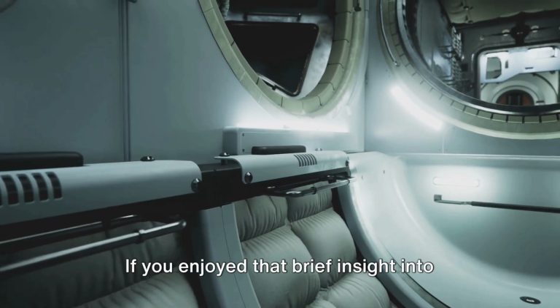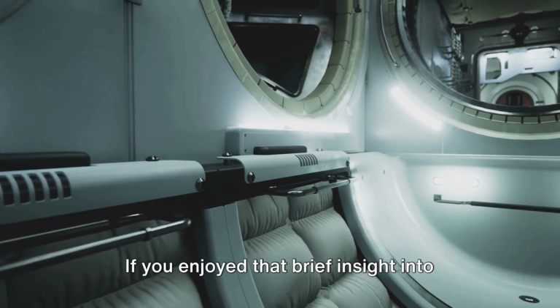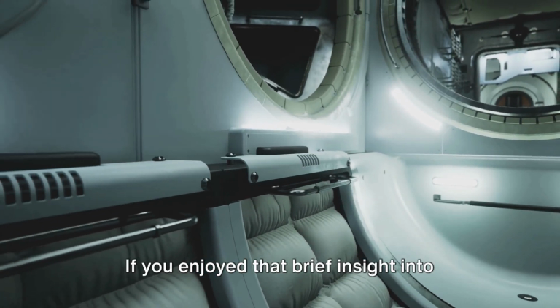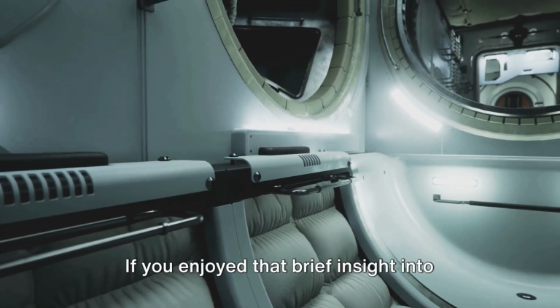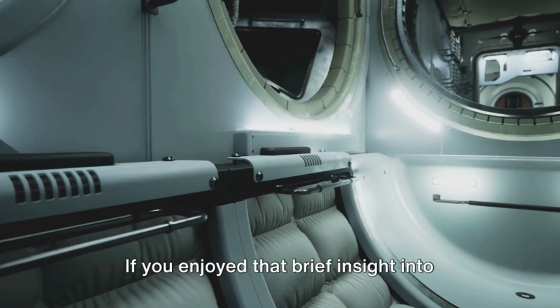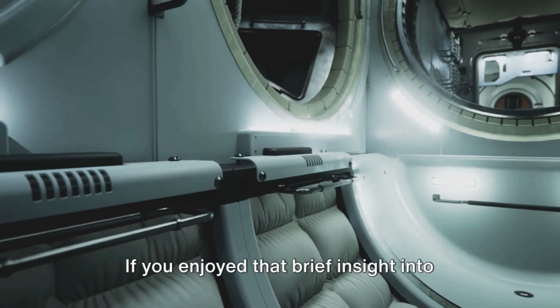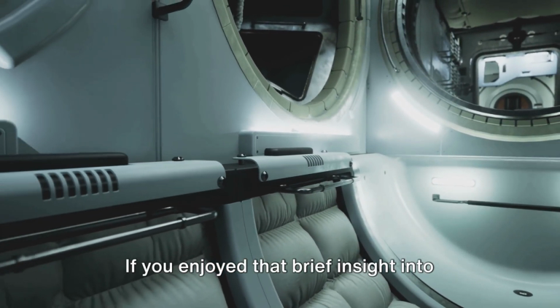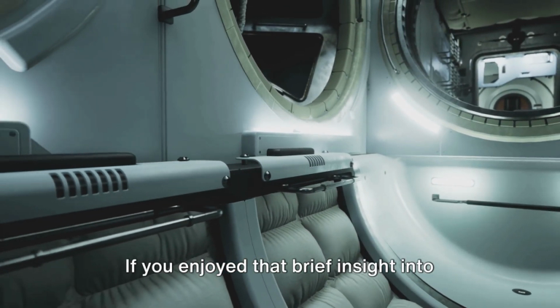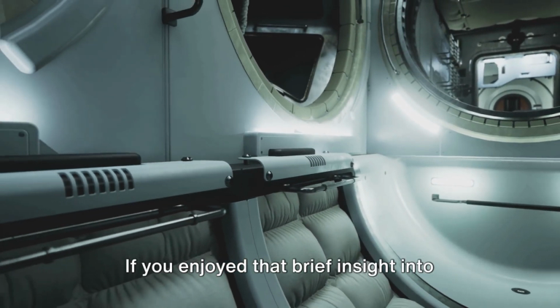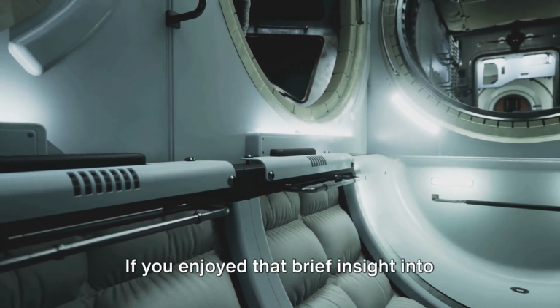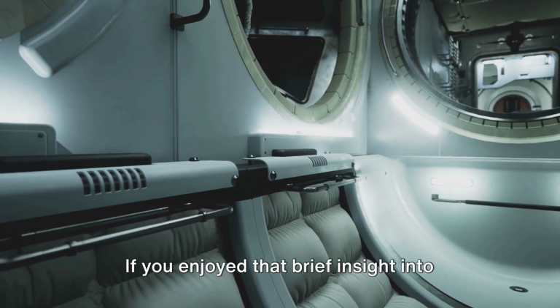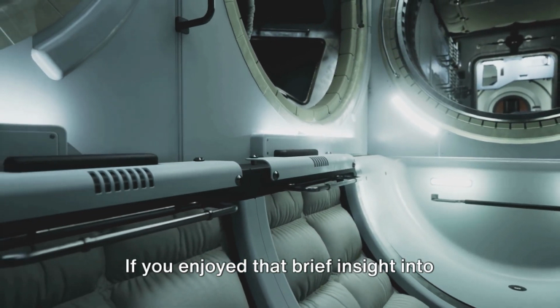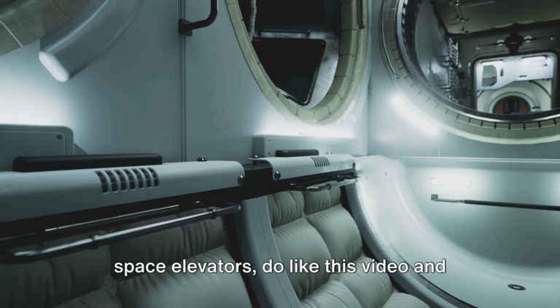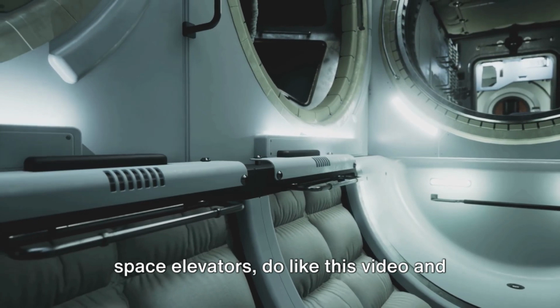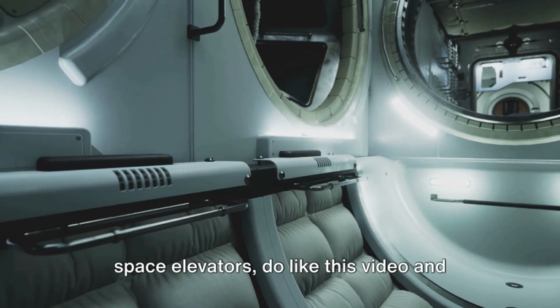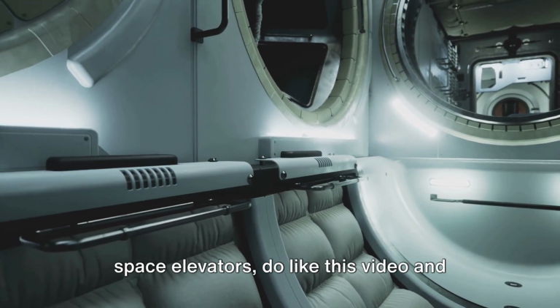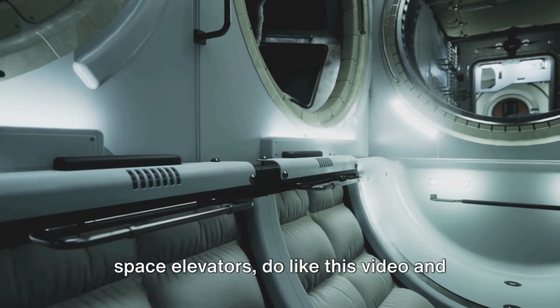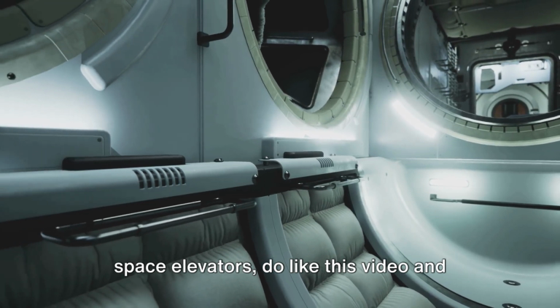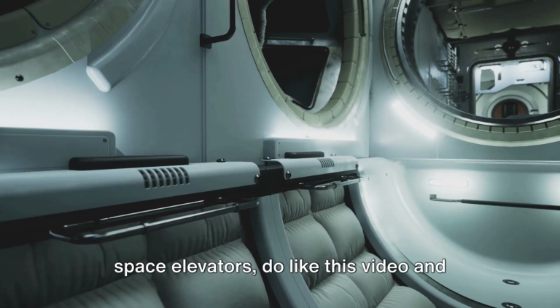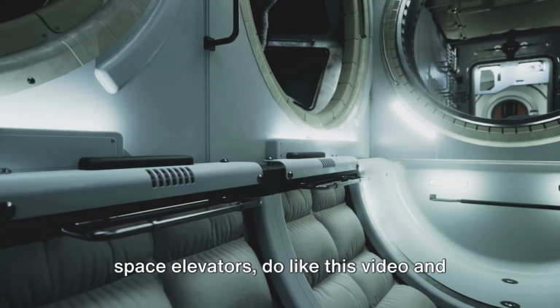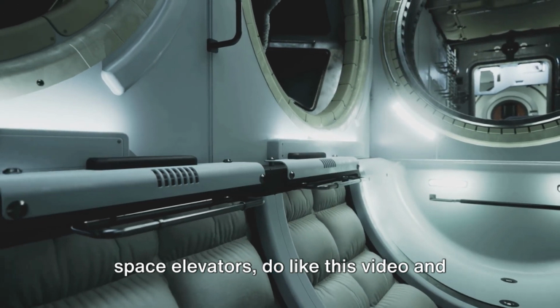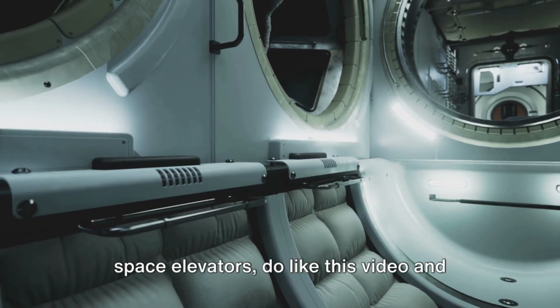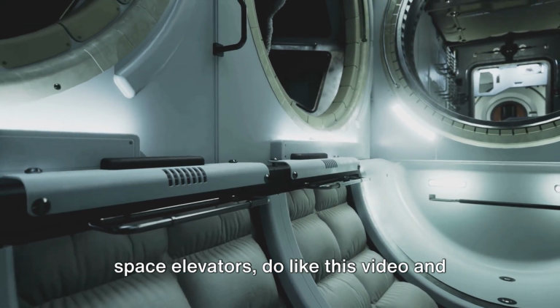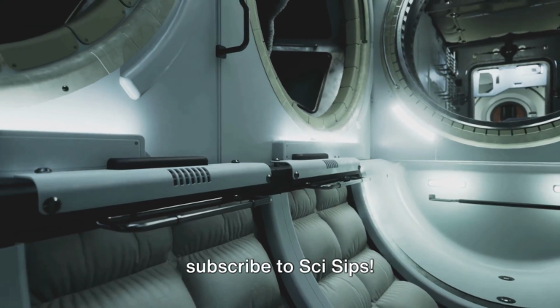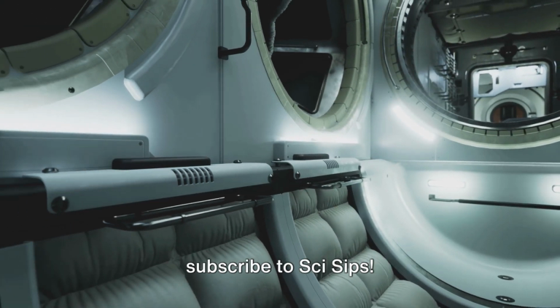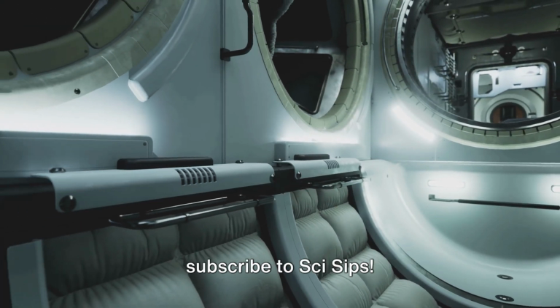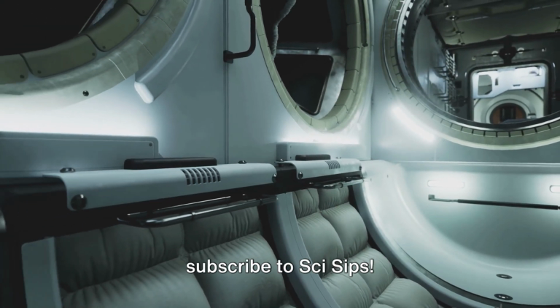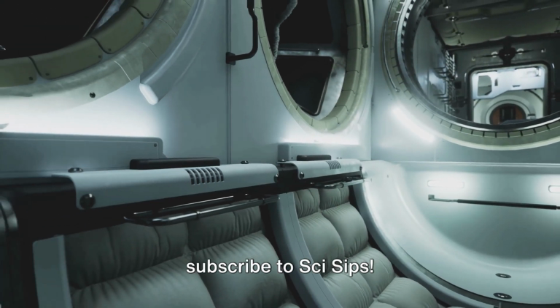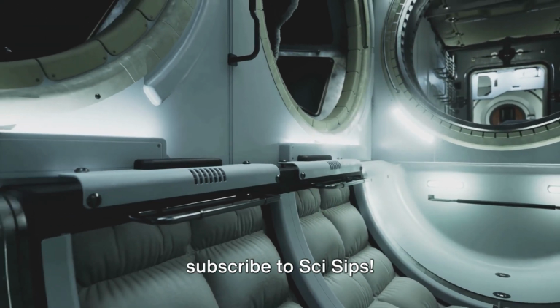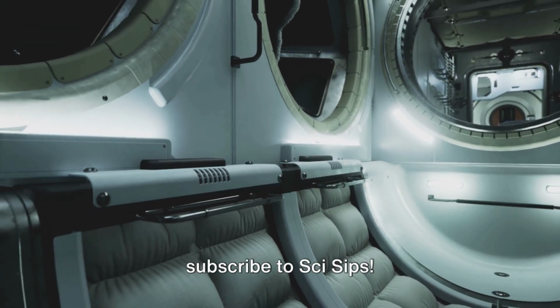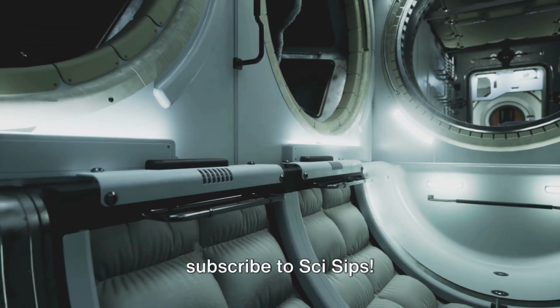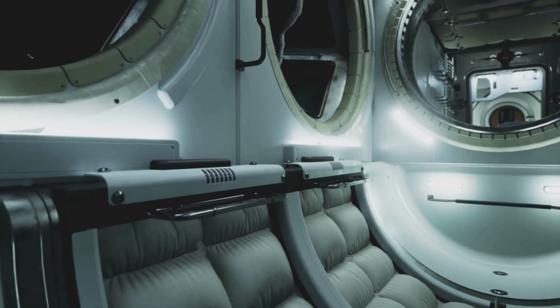If you enjoyed that brief insight into space elevators, do like this video and subscribe to SciSips!